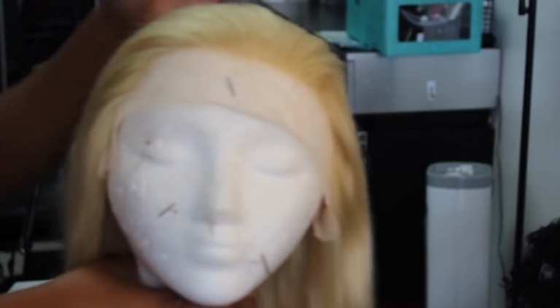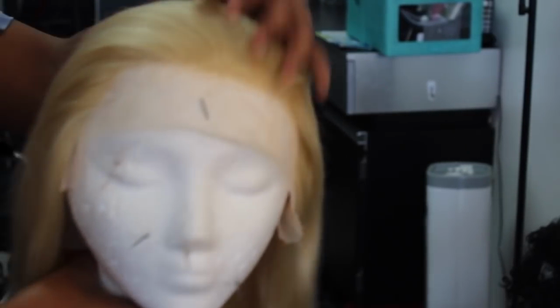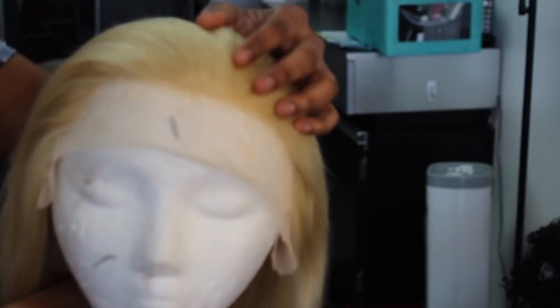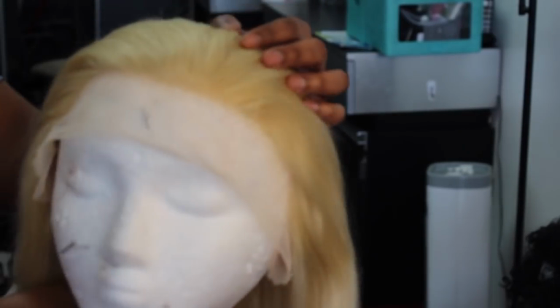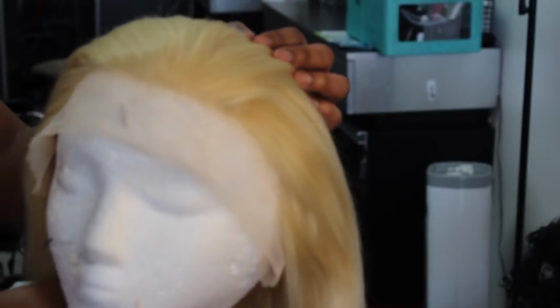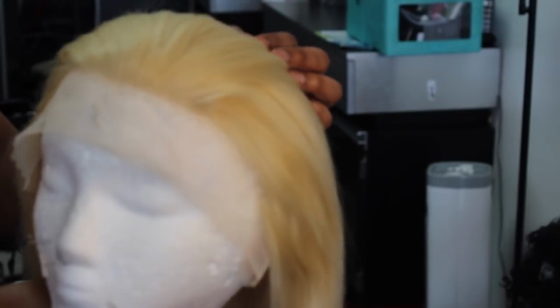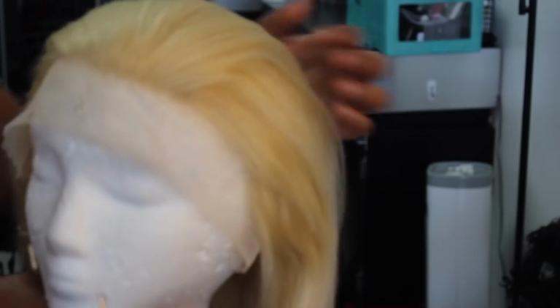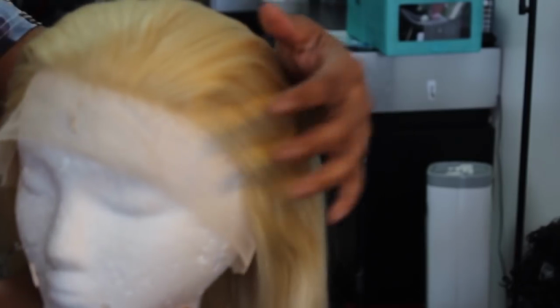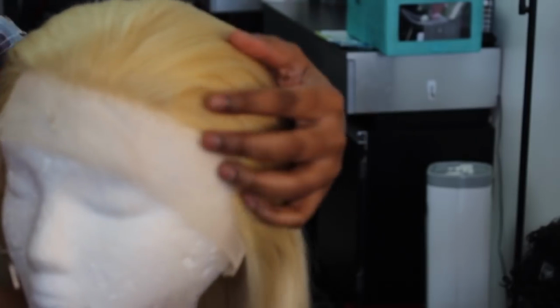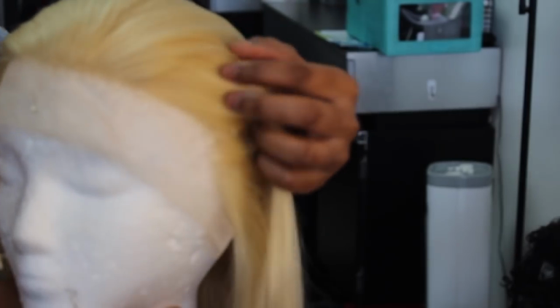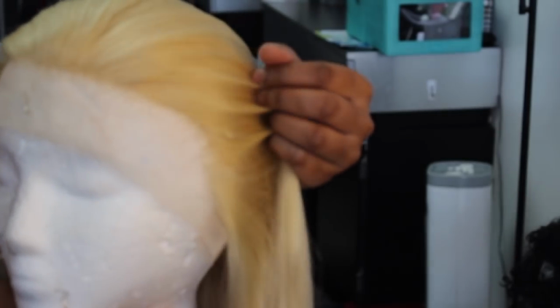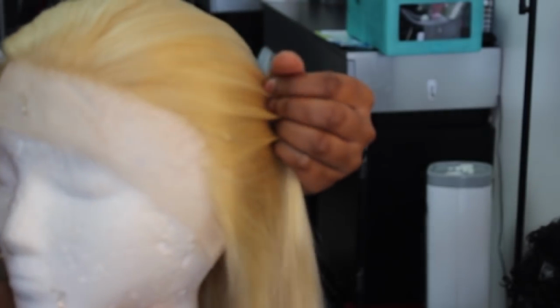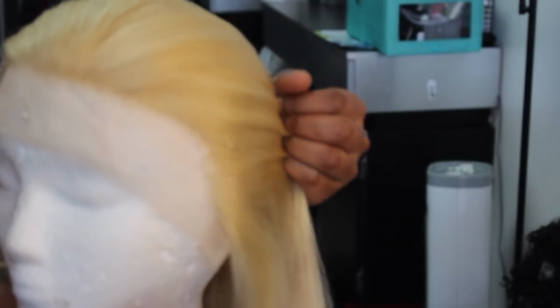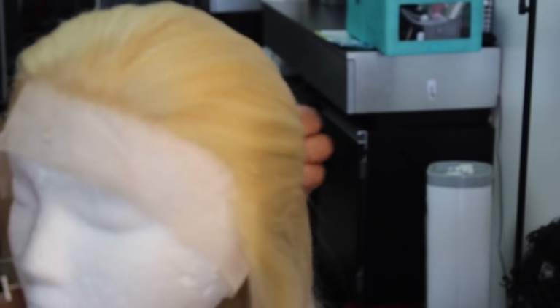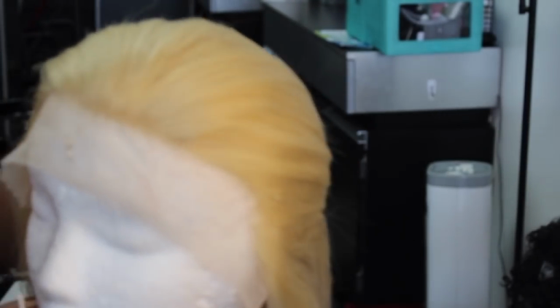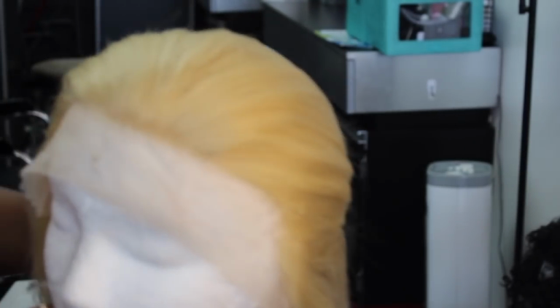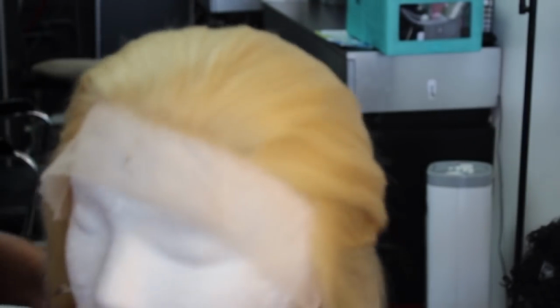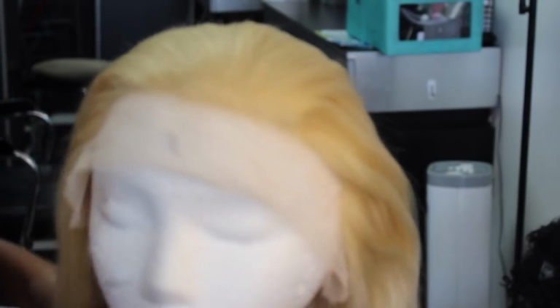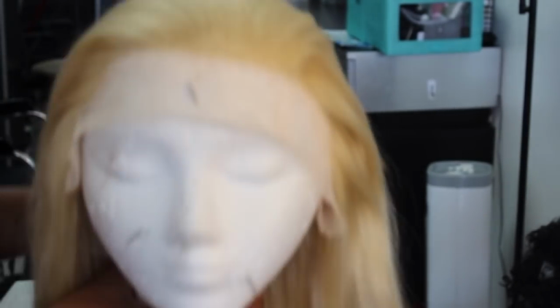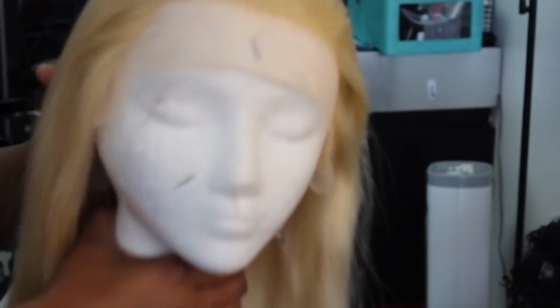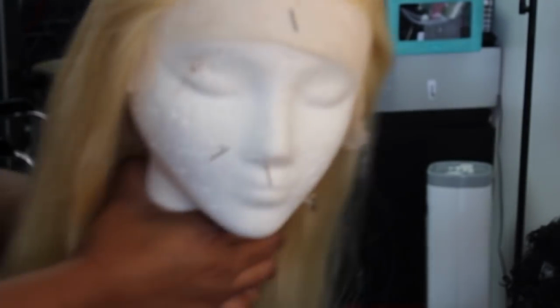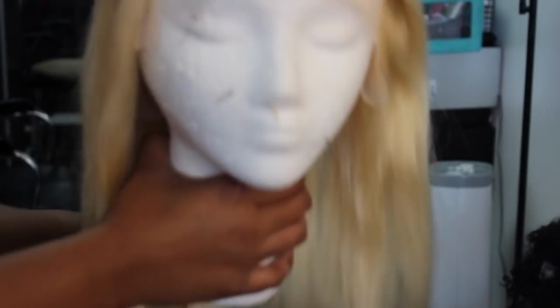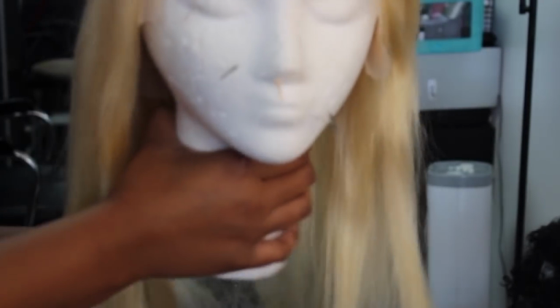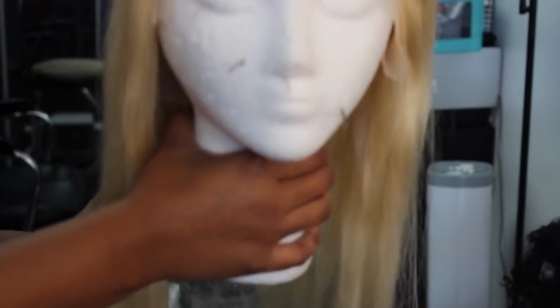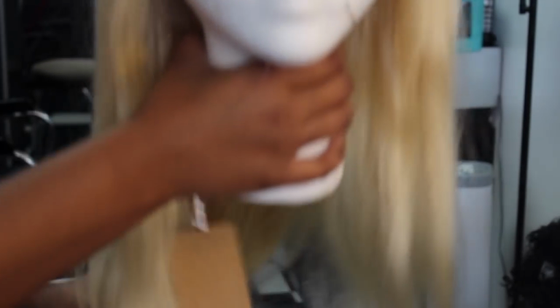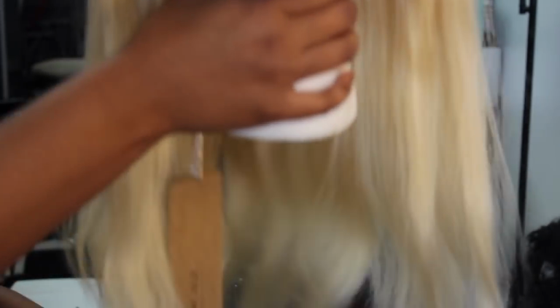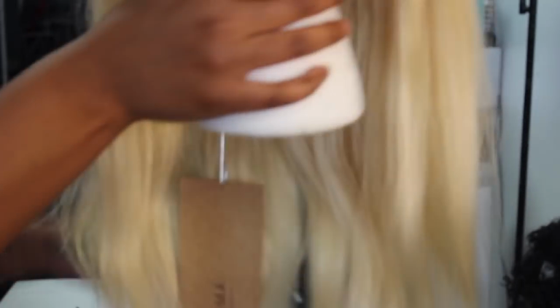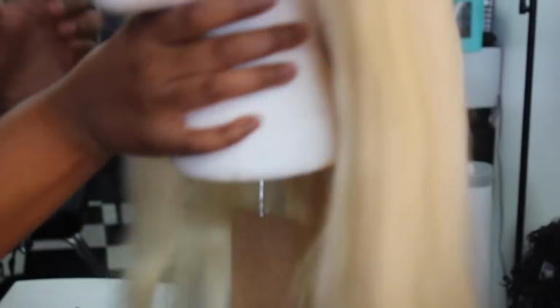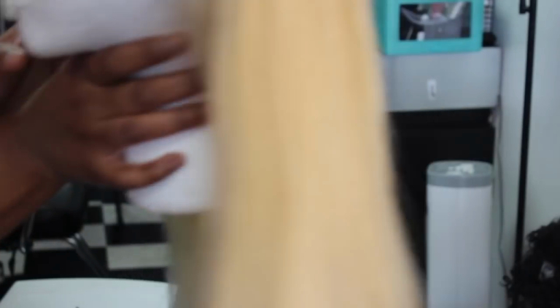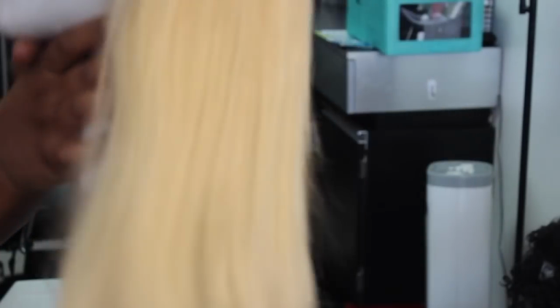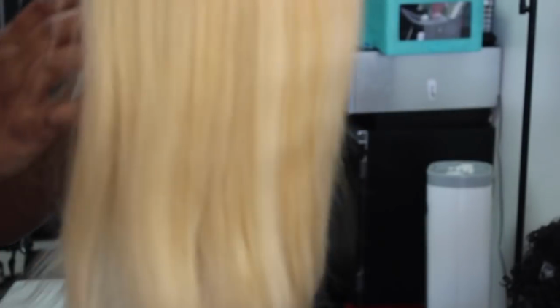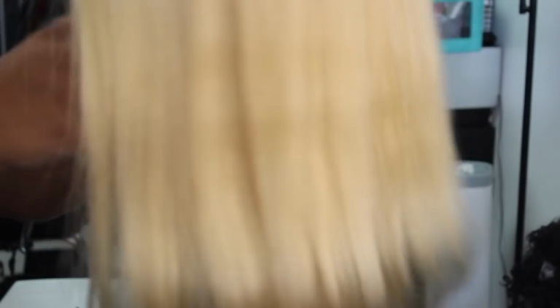So here is what the hairline looks like. It is not the best — you're definitely going to have to go in and tweeze it just a tad for it to look more natural.